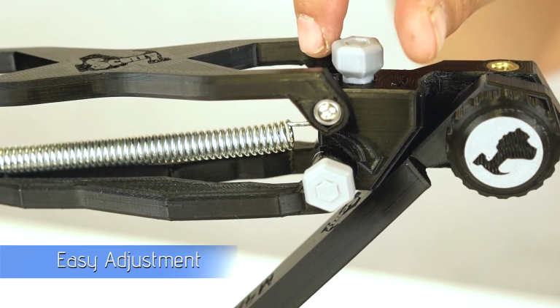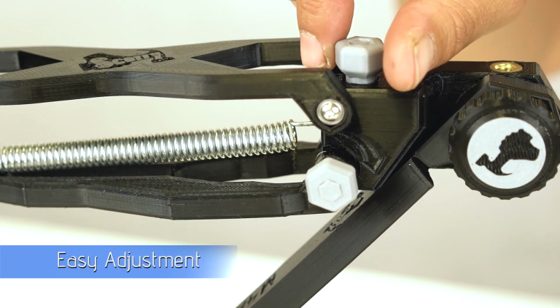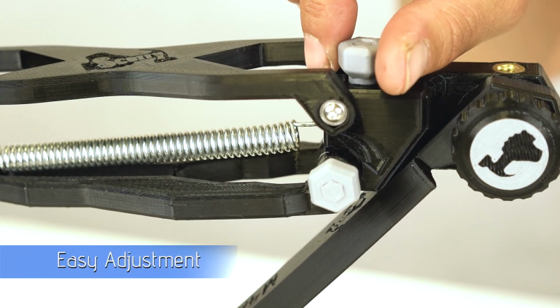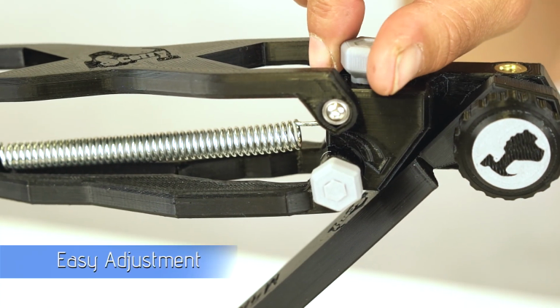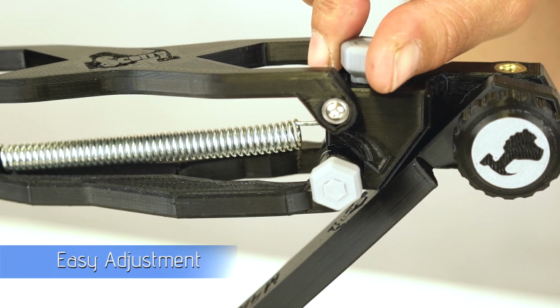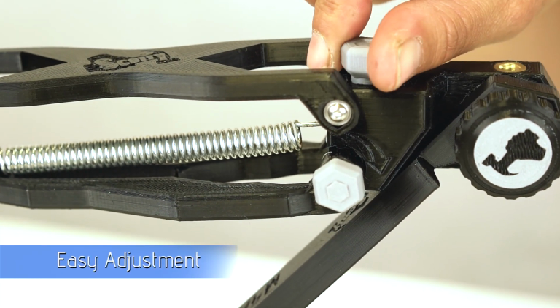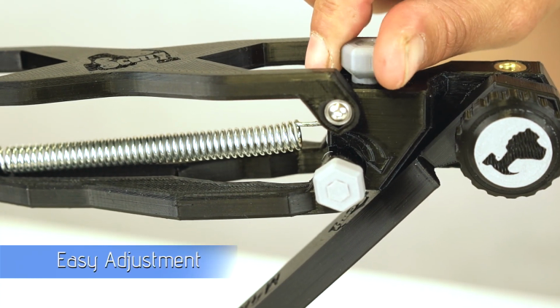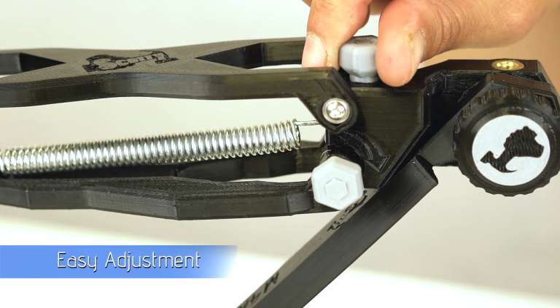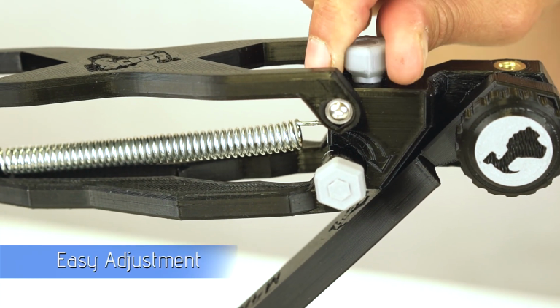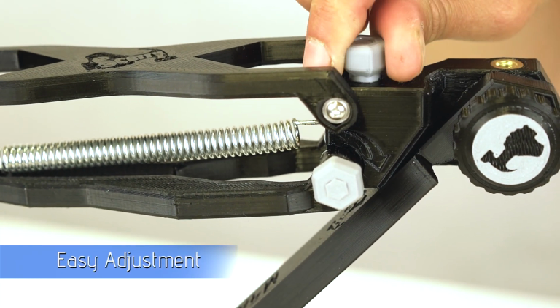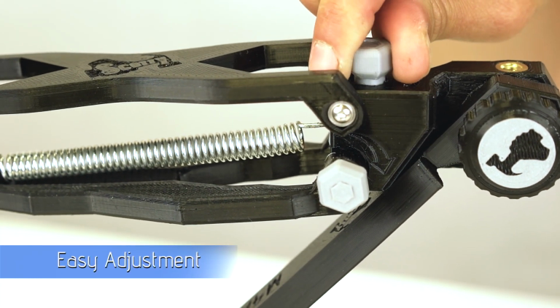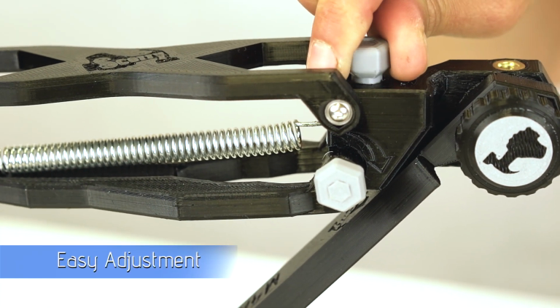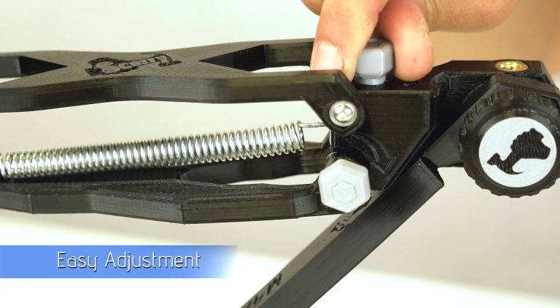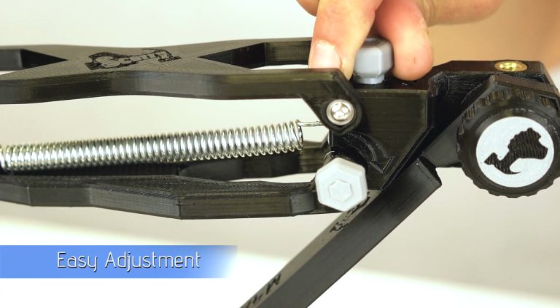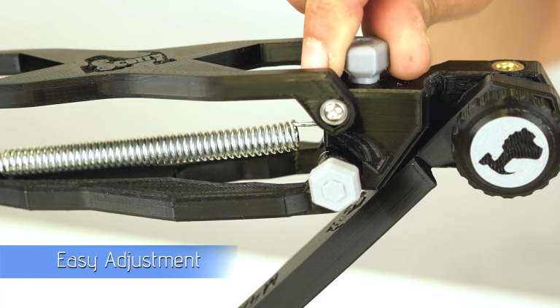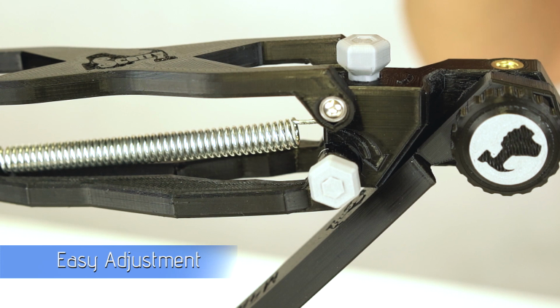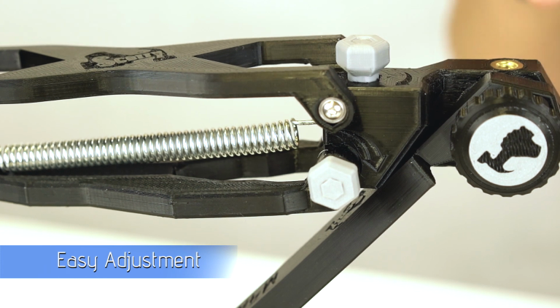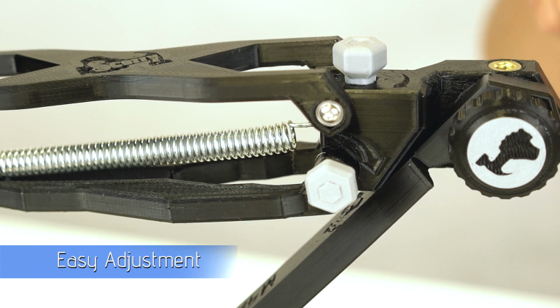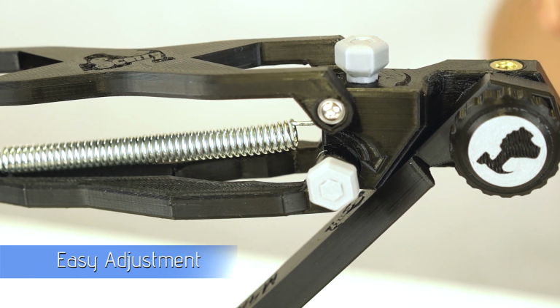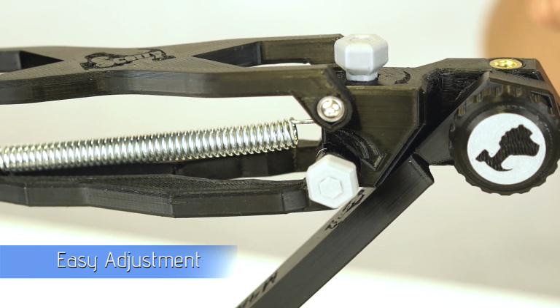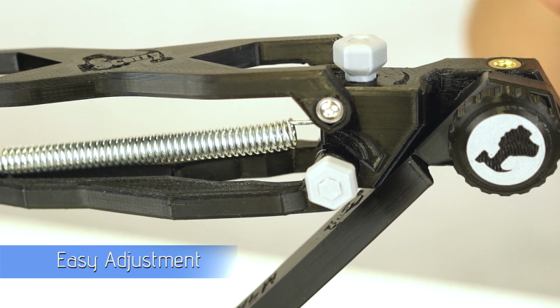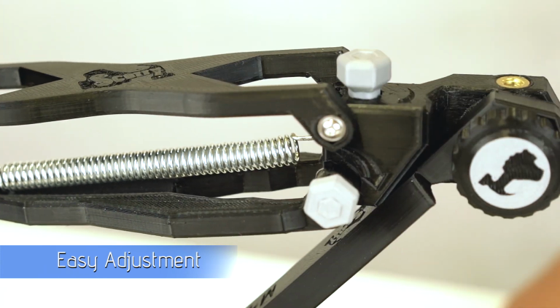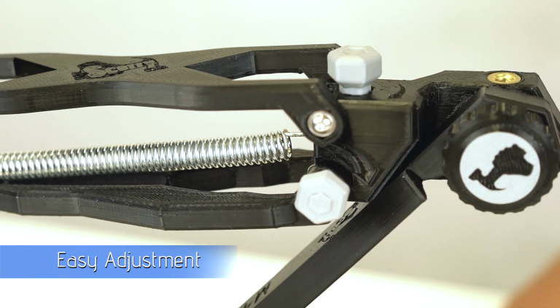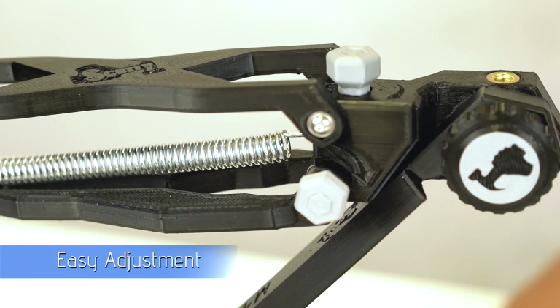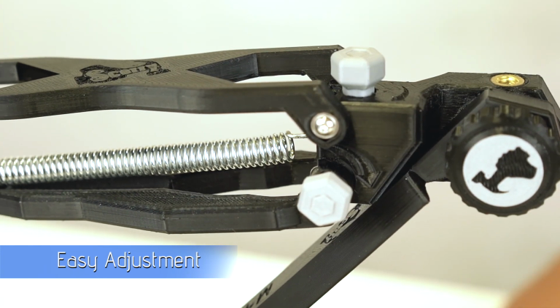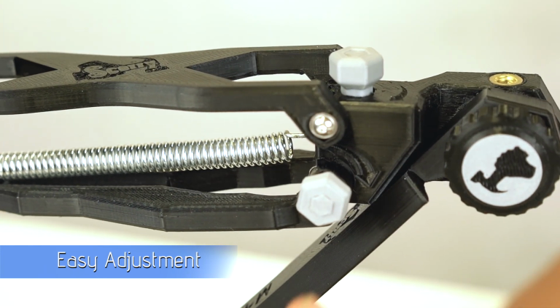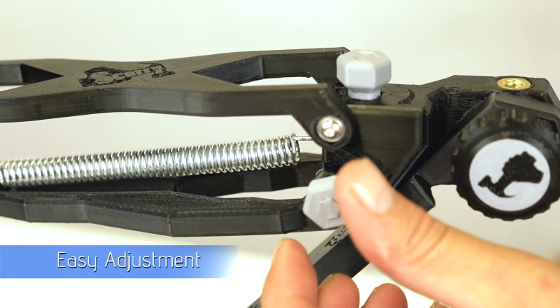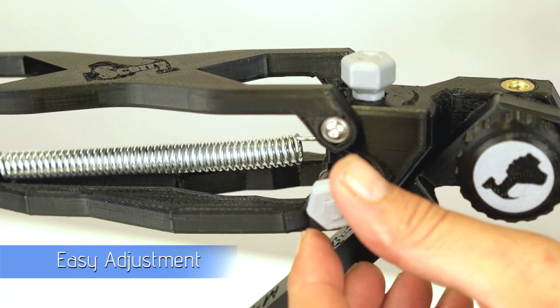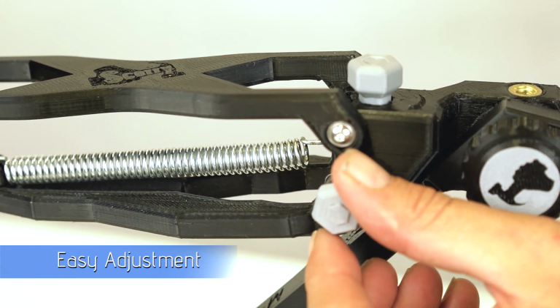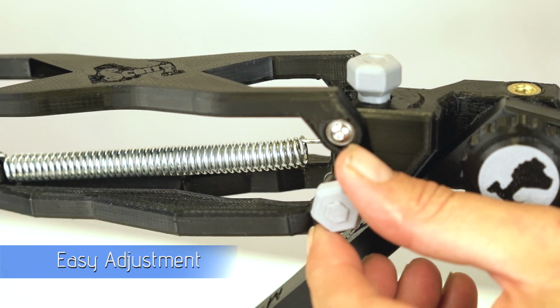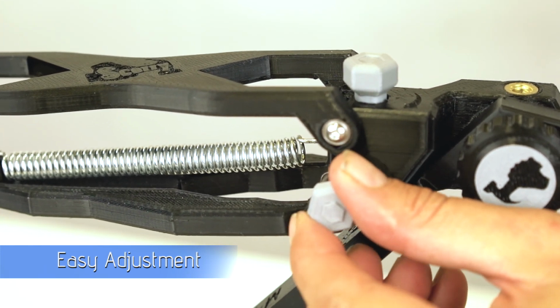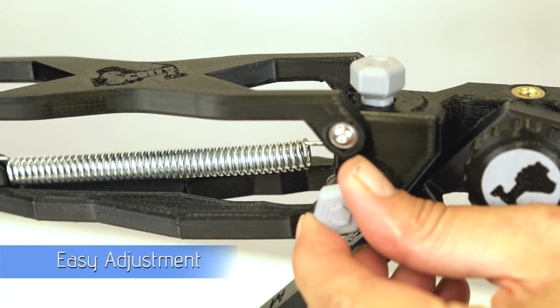Adjust the spring tension here, and then adjust the bounce damping here.